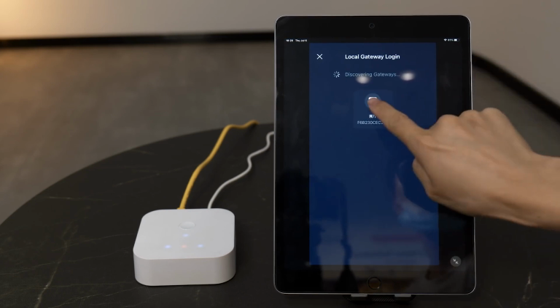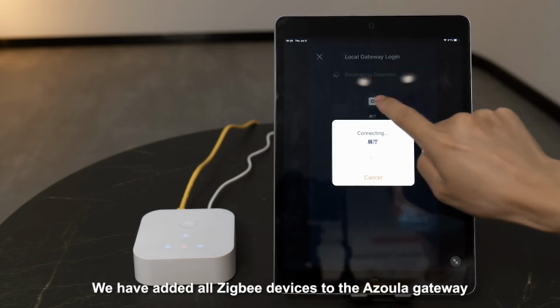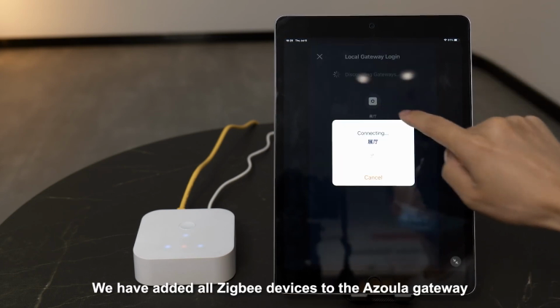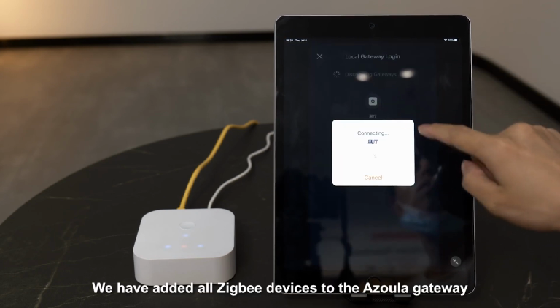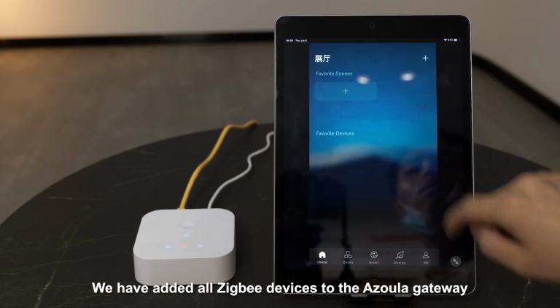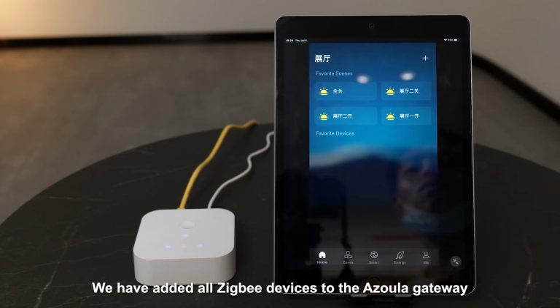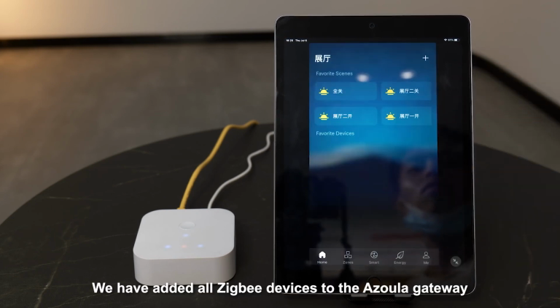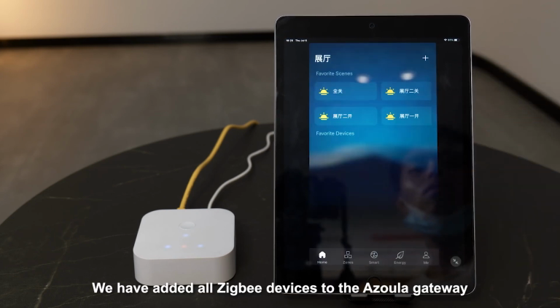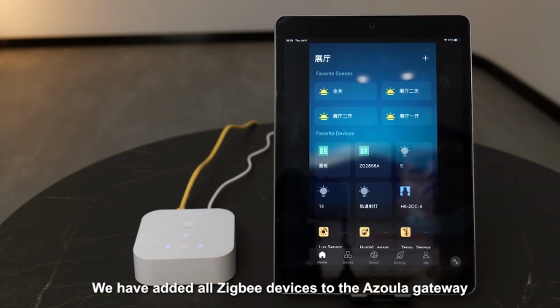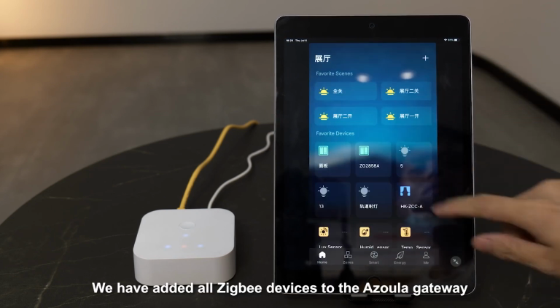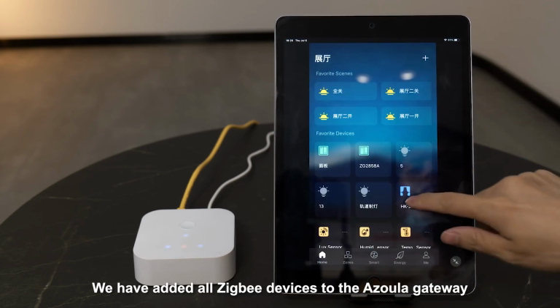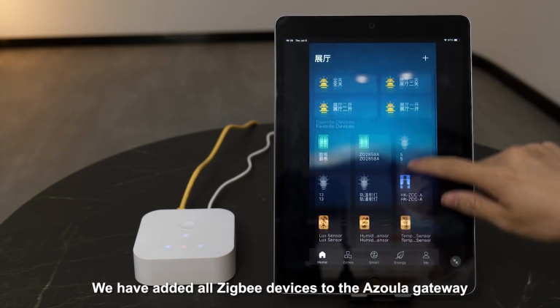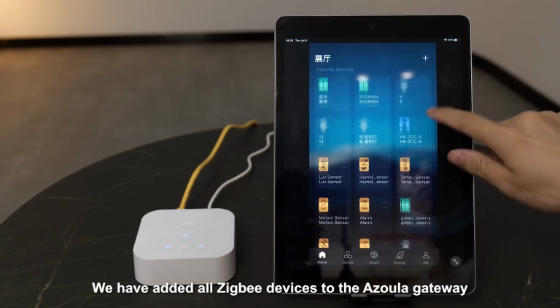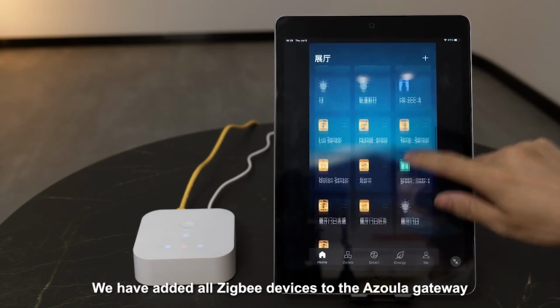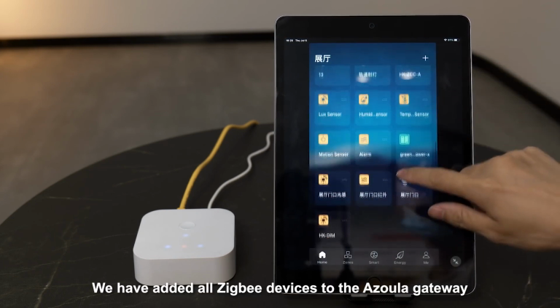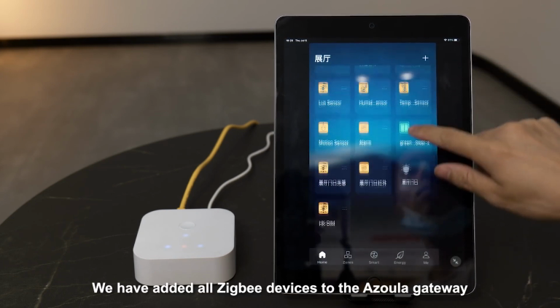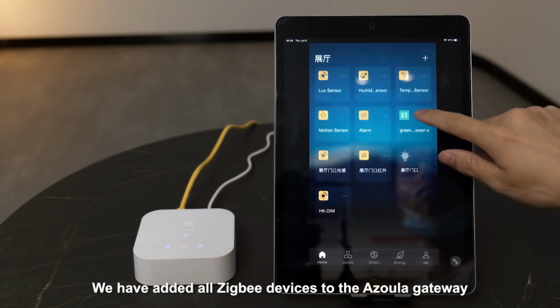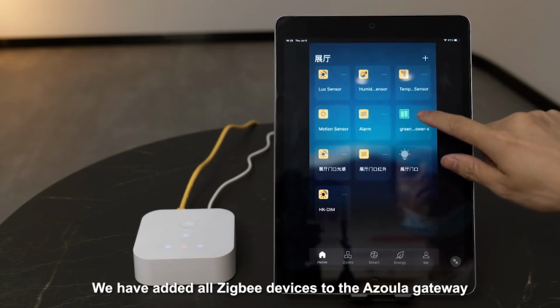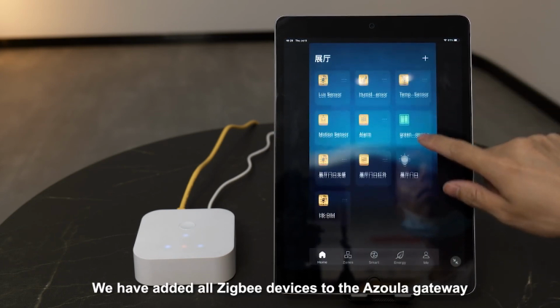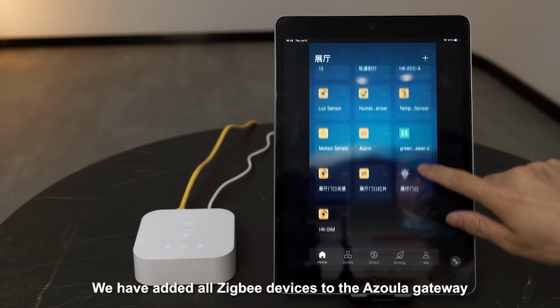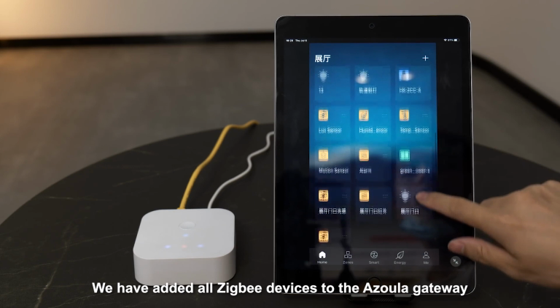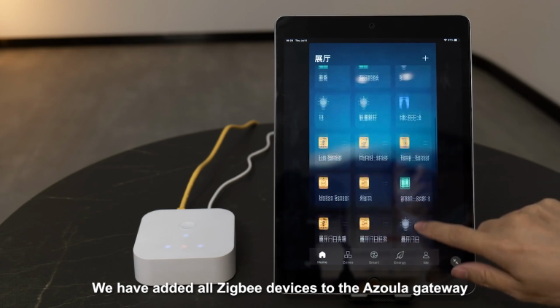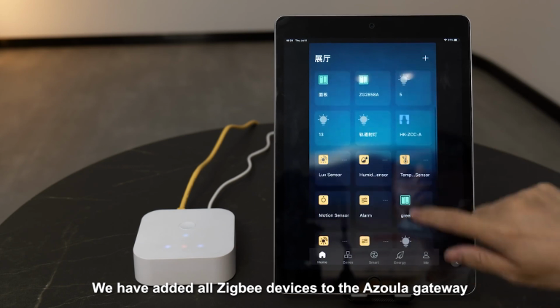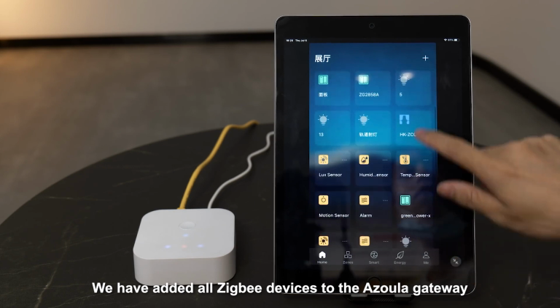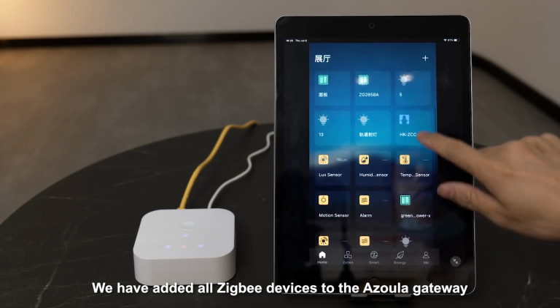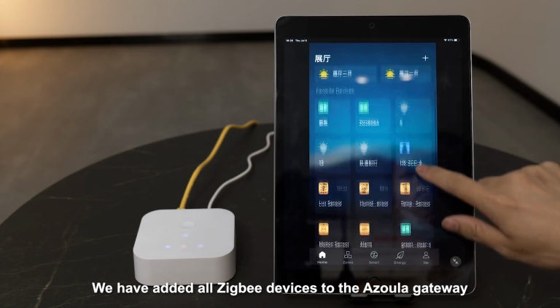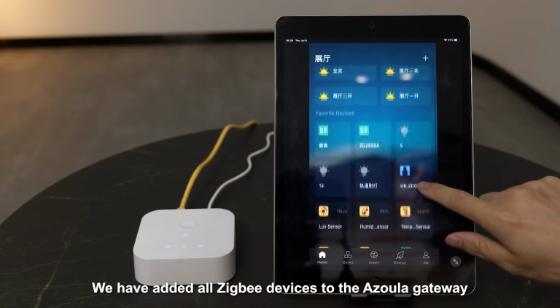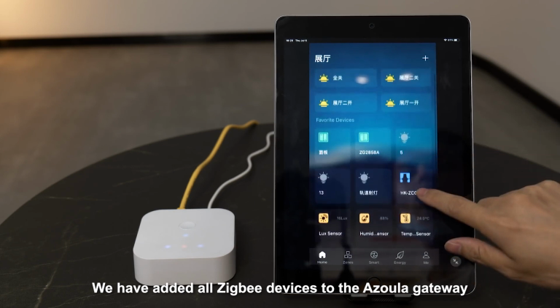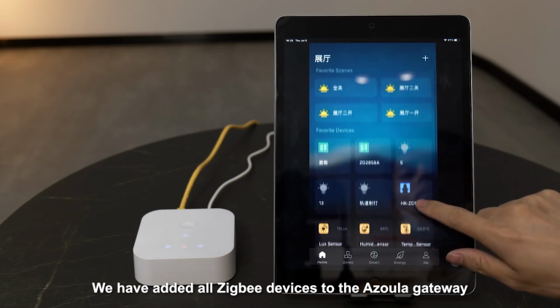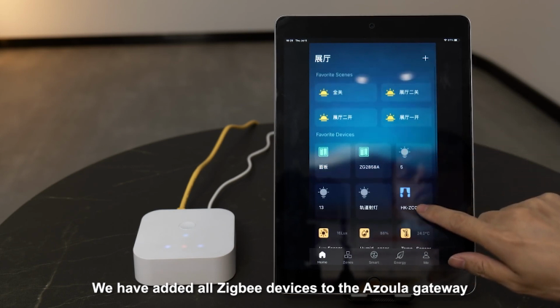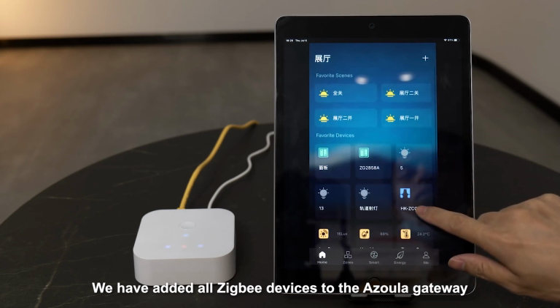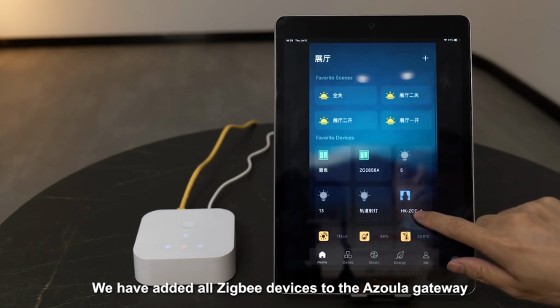Now you will see all our different ZigBee devices which are connected within this gateway.